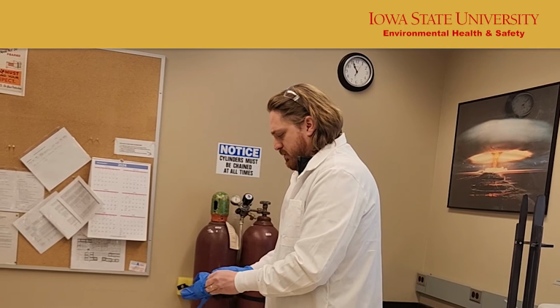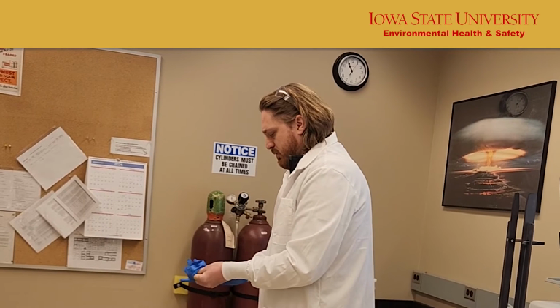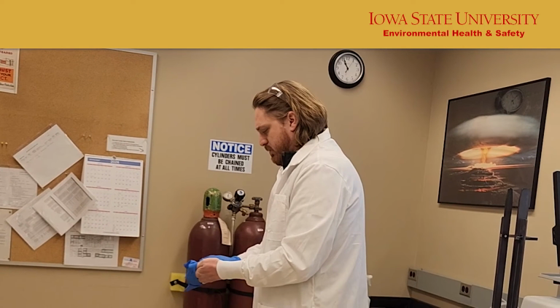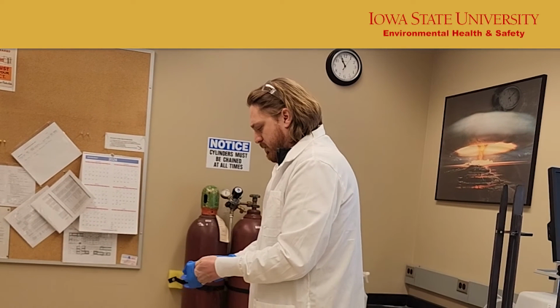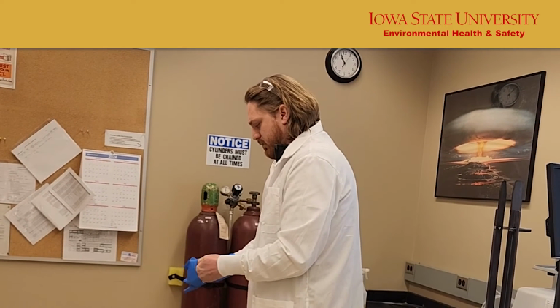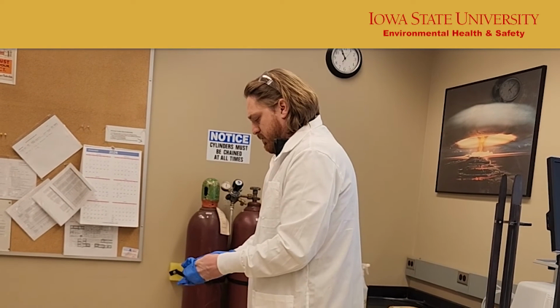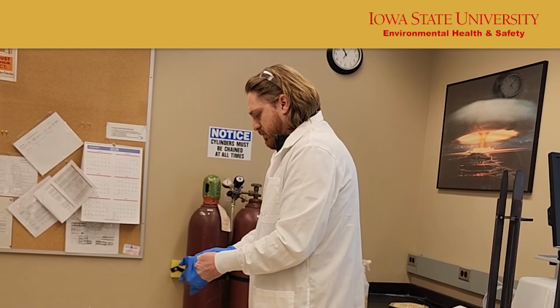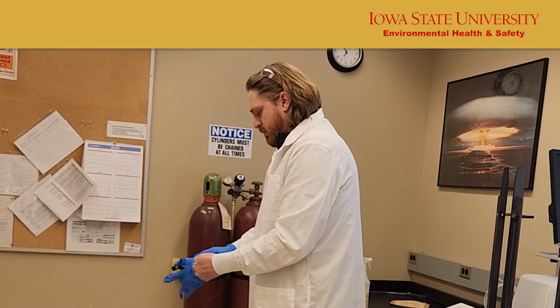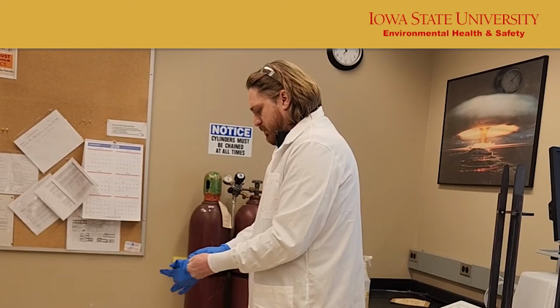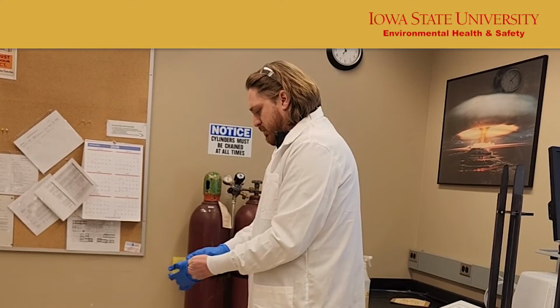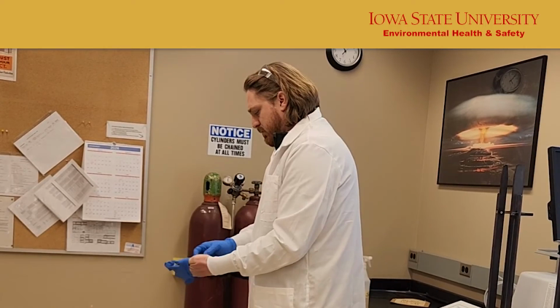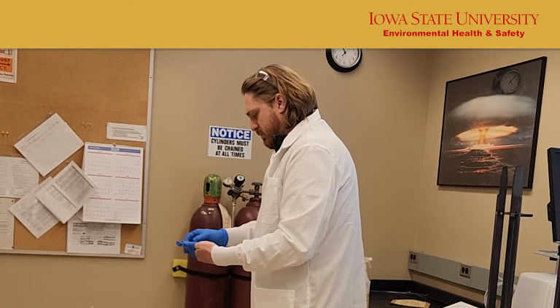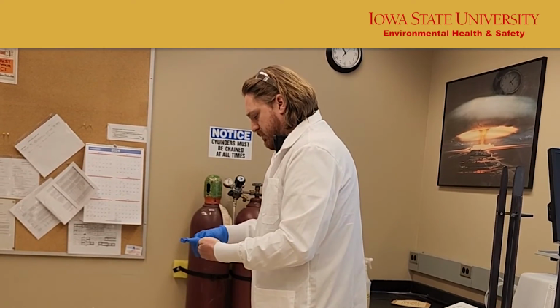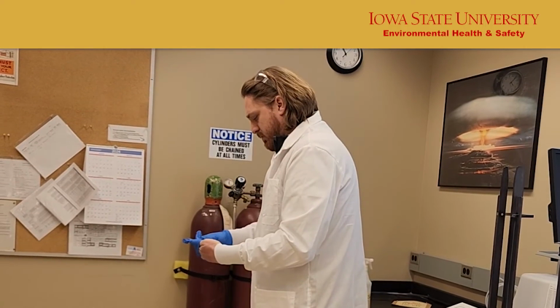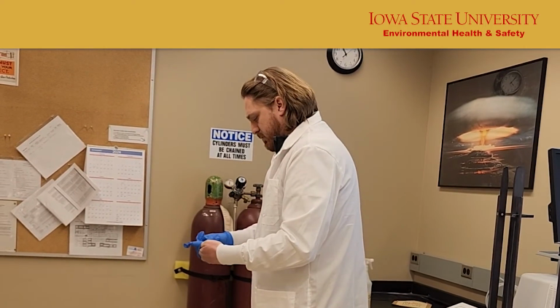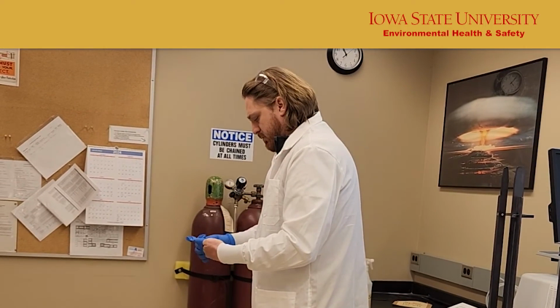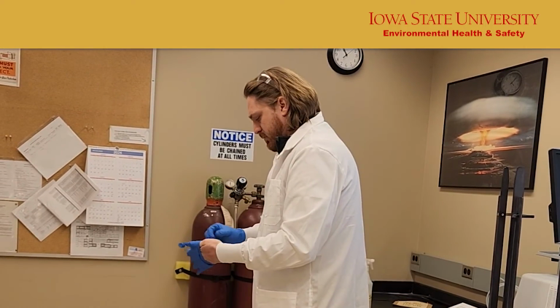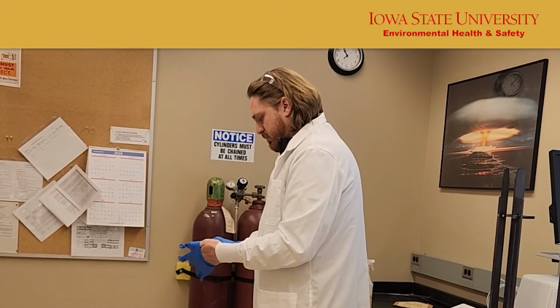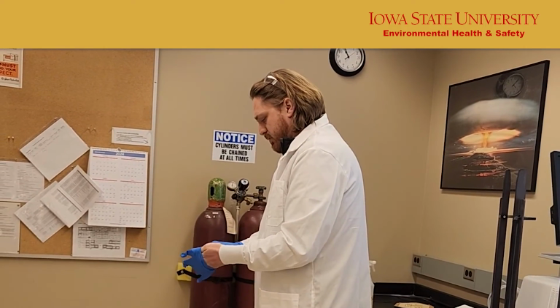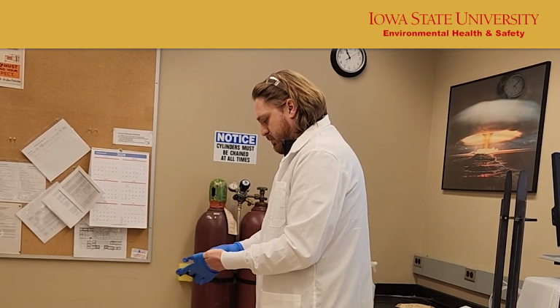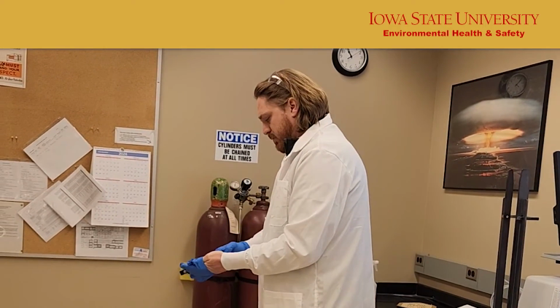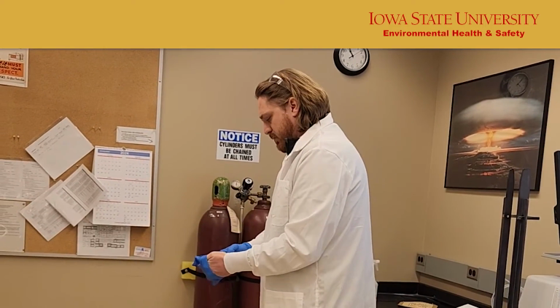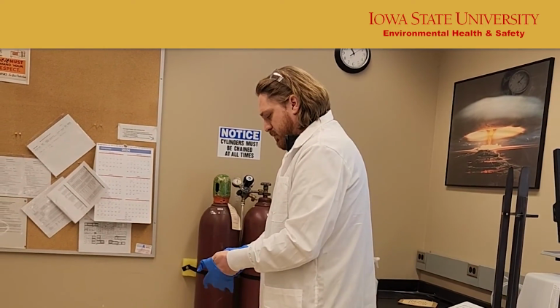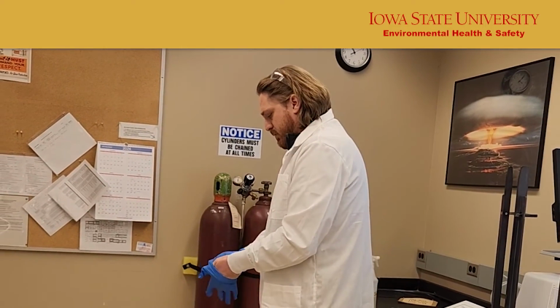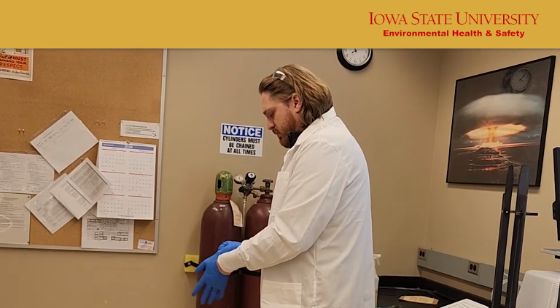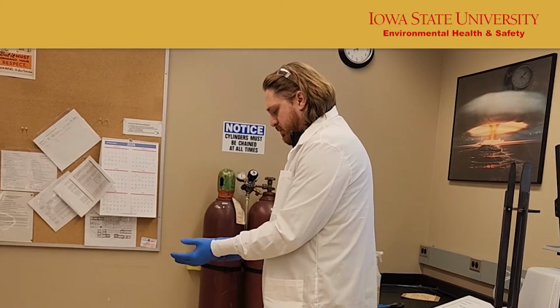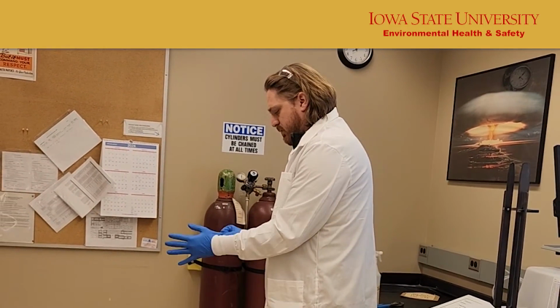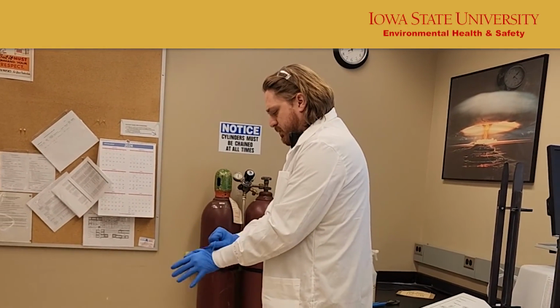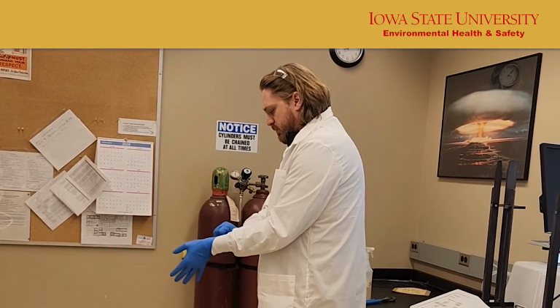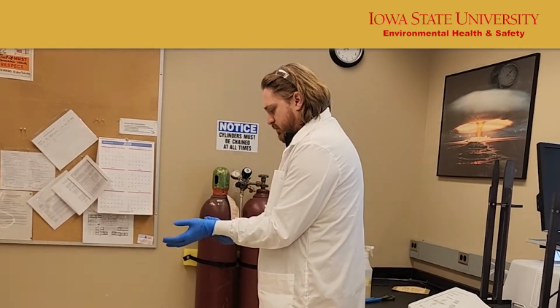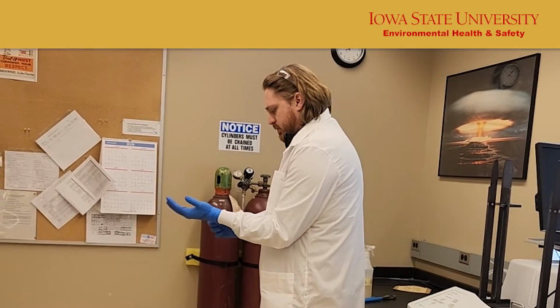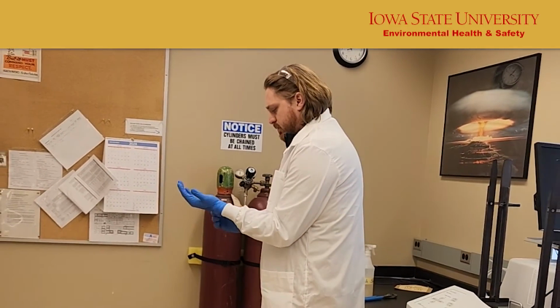When working in a lab, wear the minimum required PPE: eye protection, lab coat, gloves, and fully enclosed shoes.